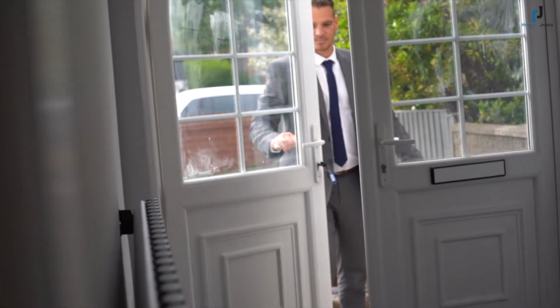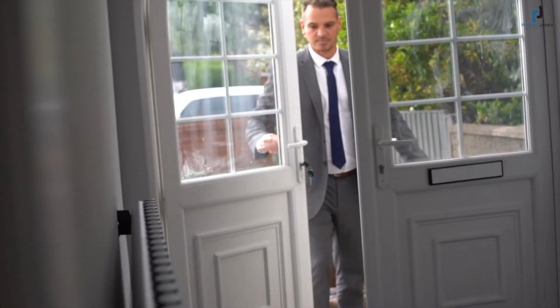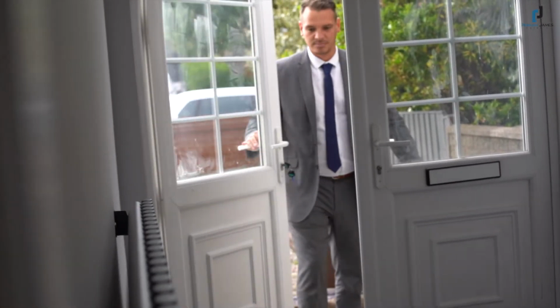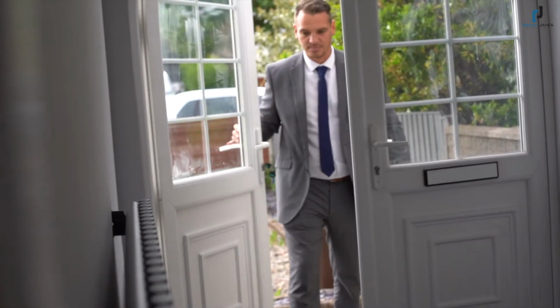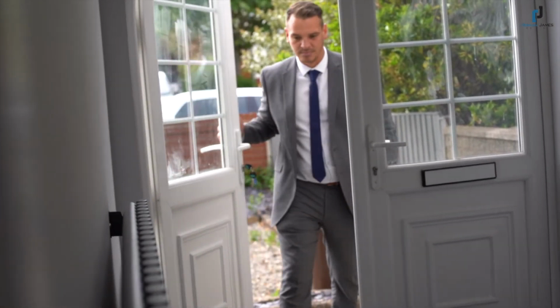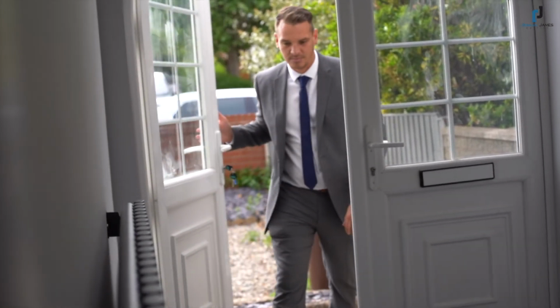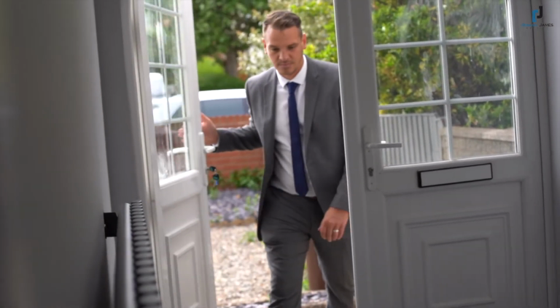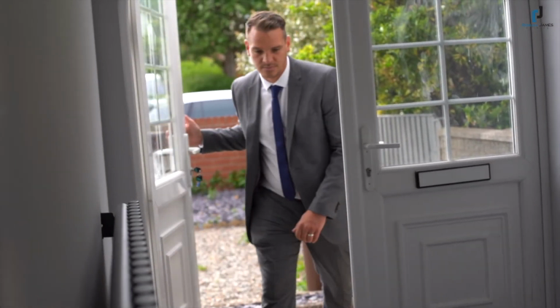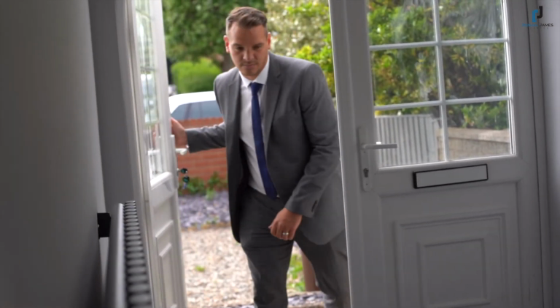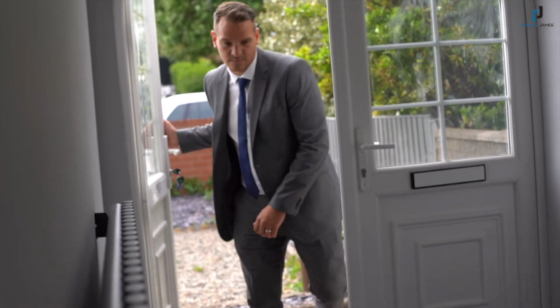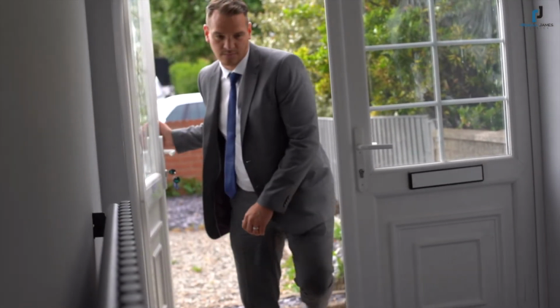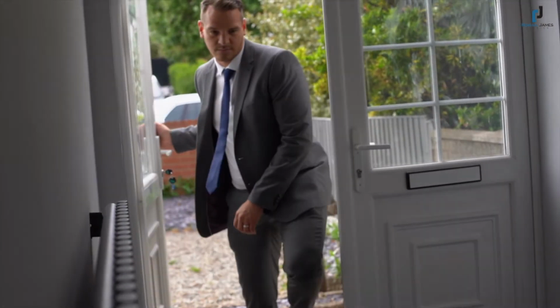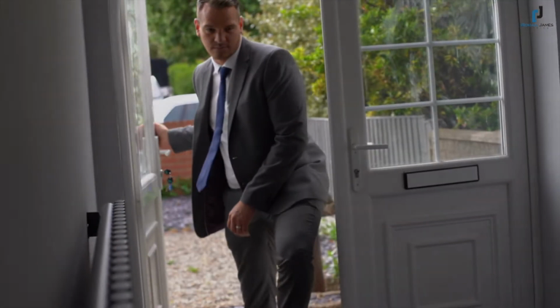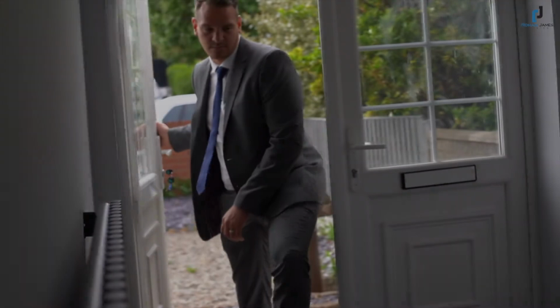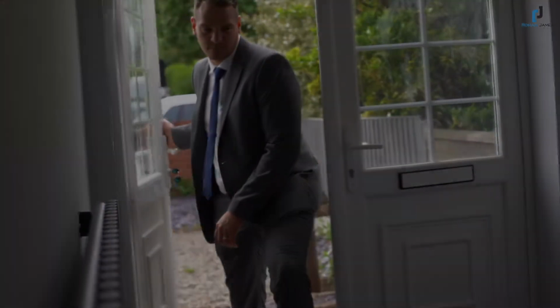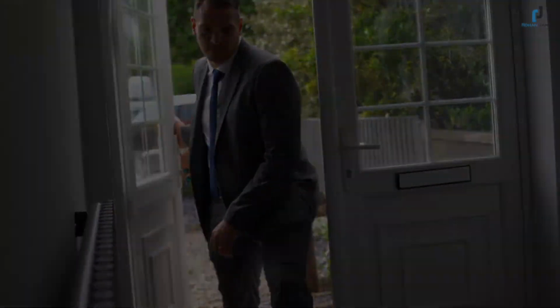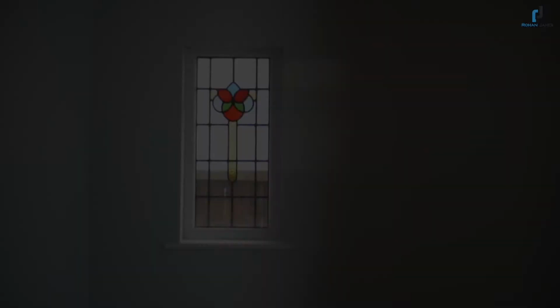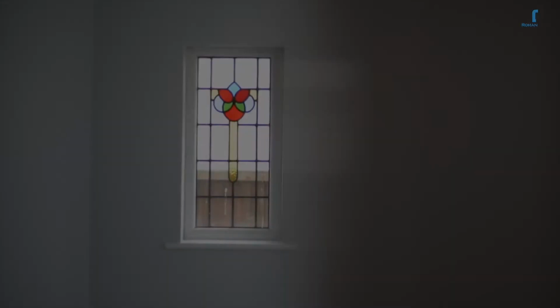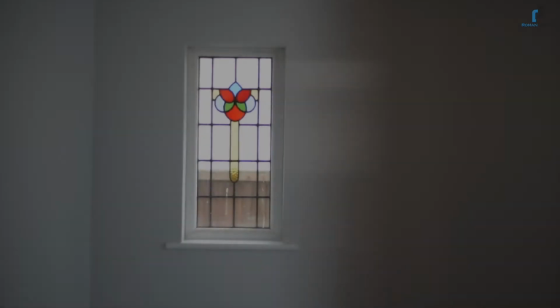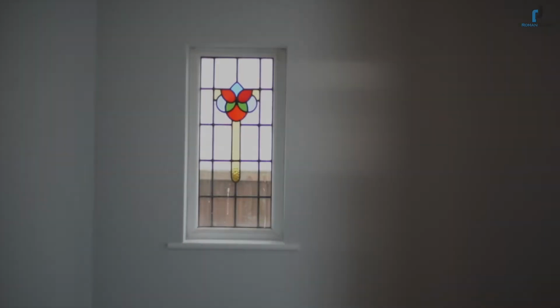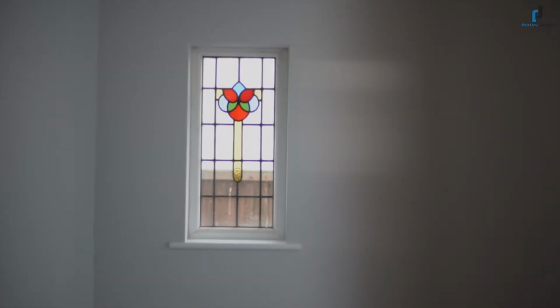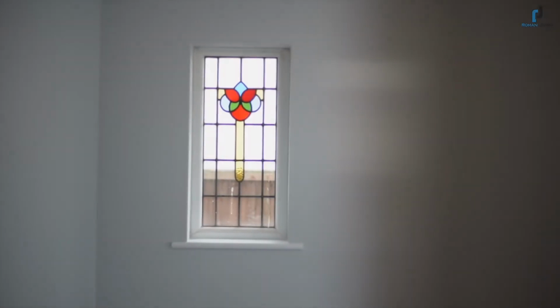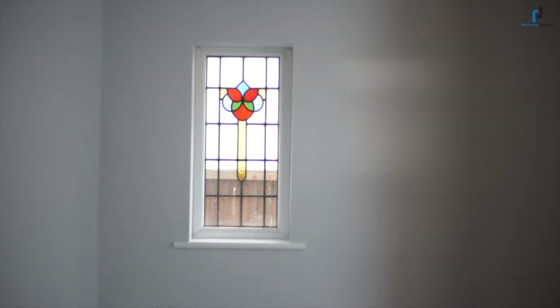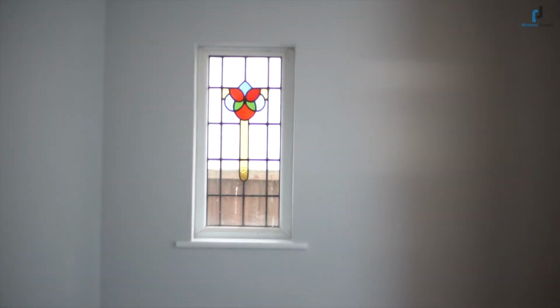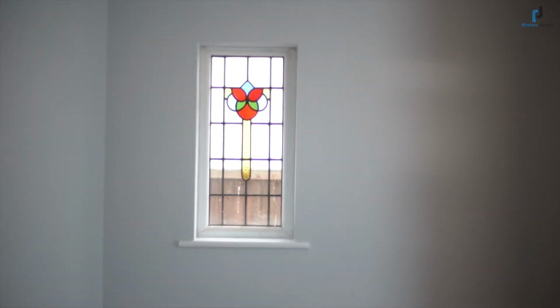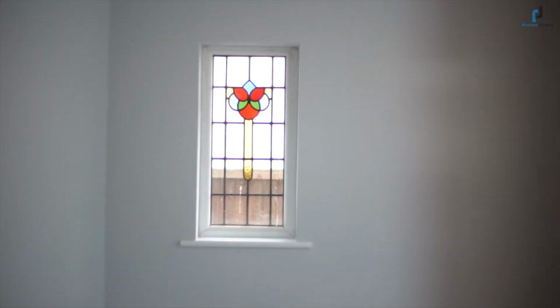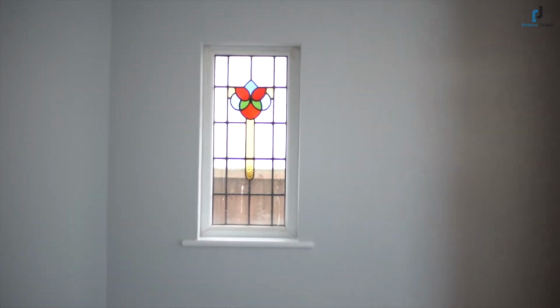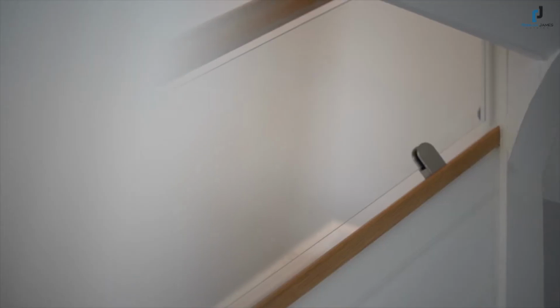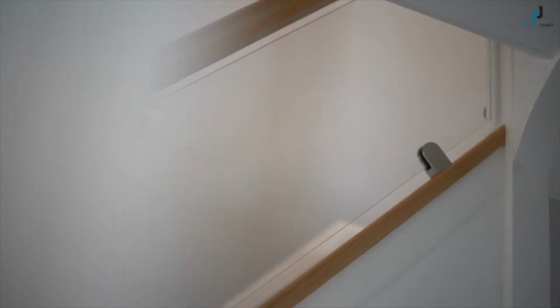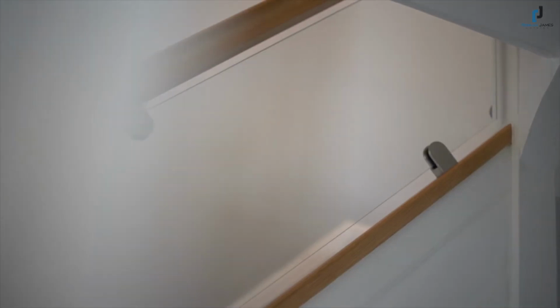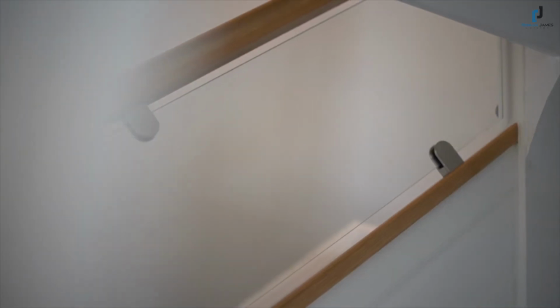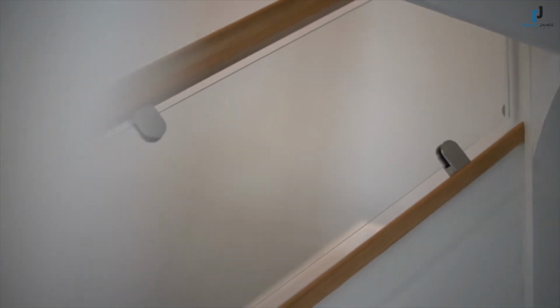Upon entrance into the hallway, the grey carpets and glass balustrade hit you straight away, setting the standard for this home.